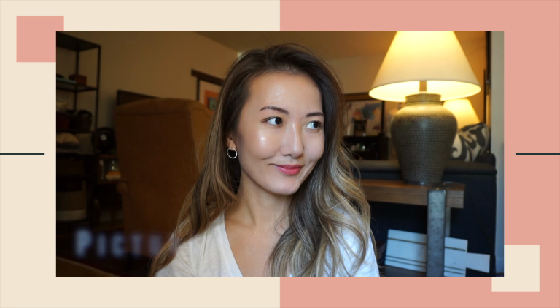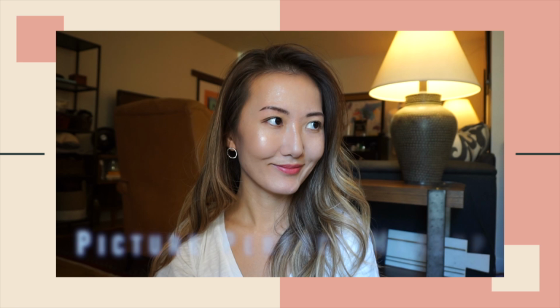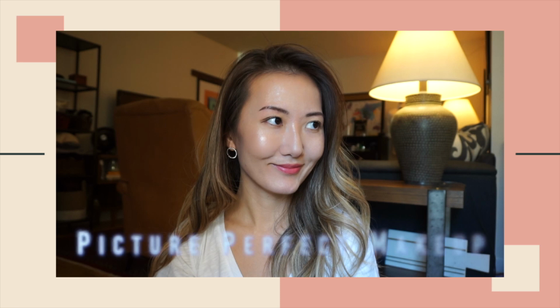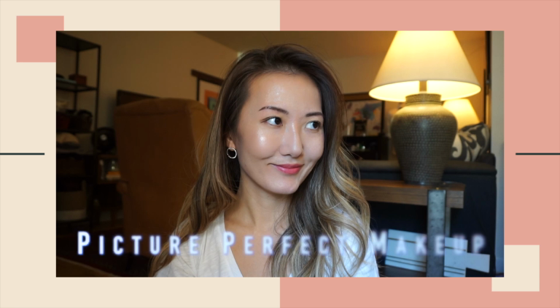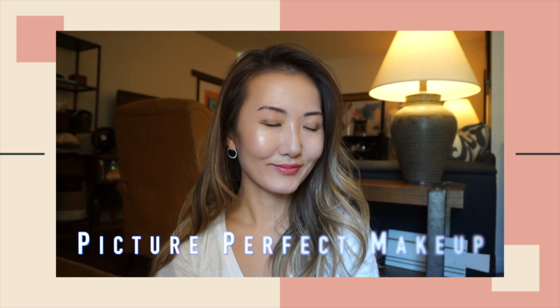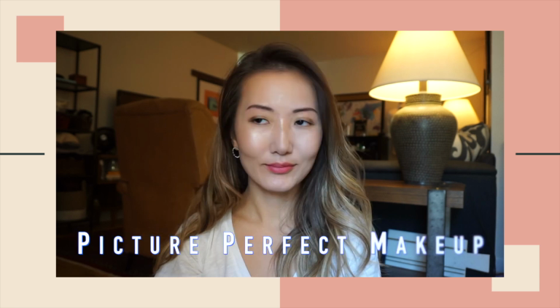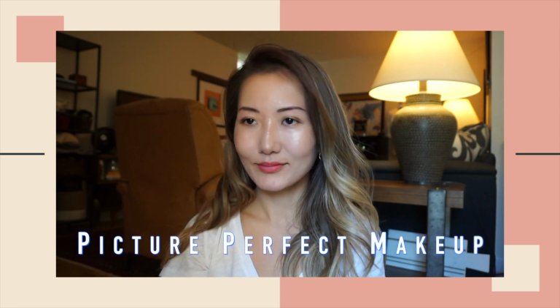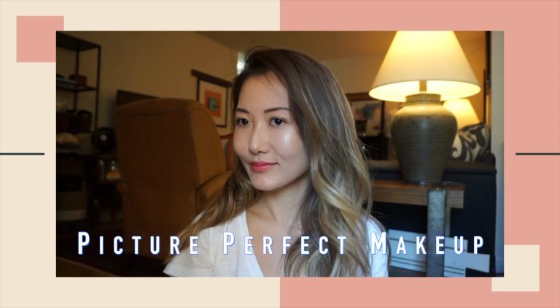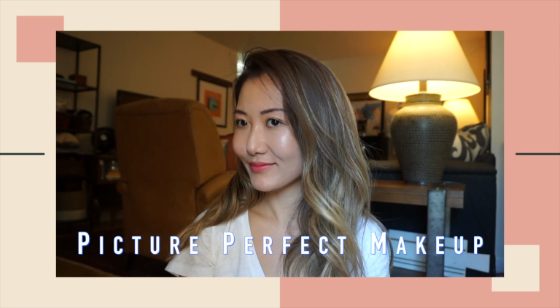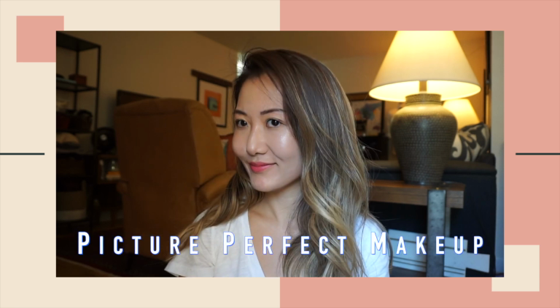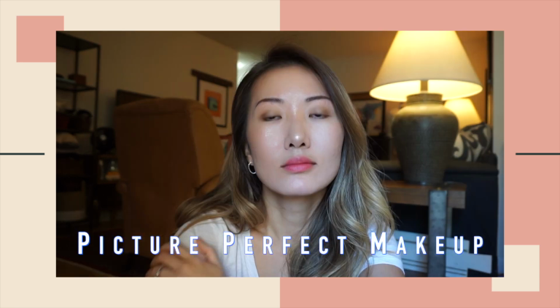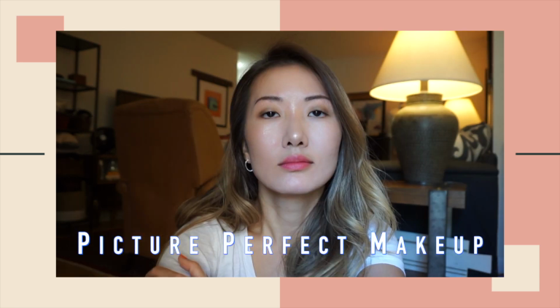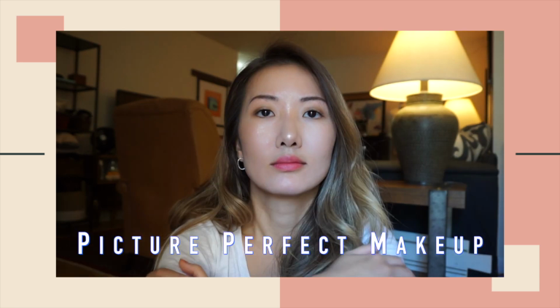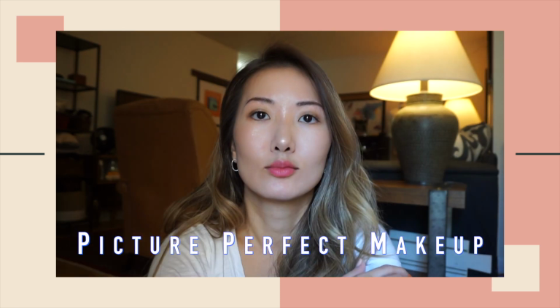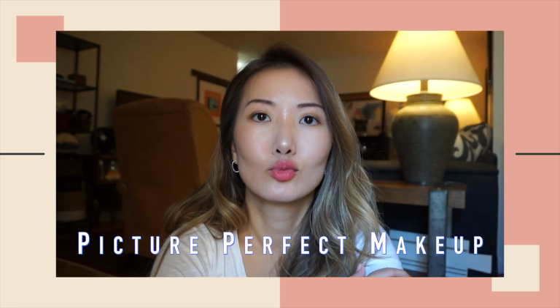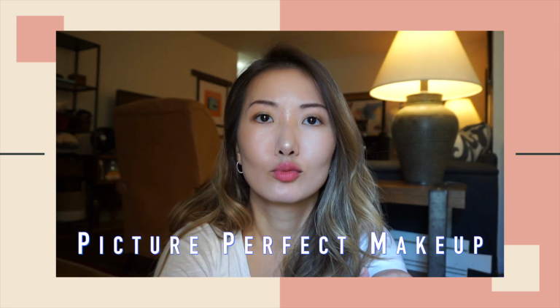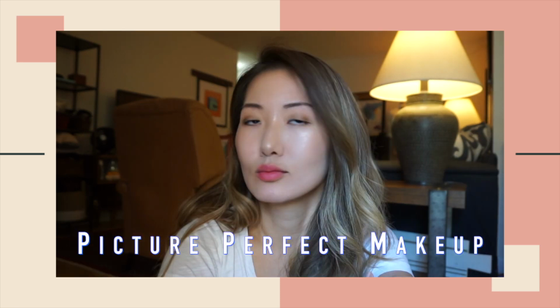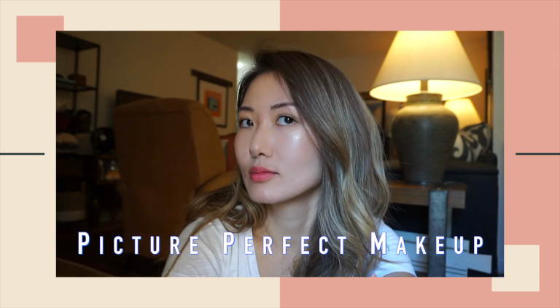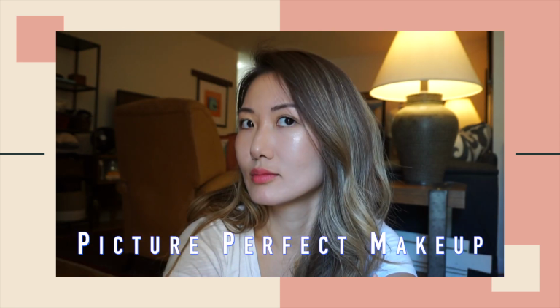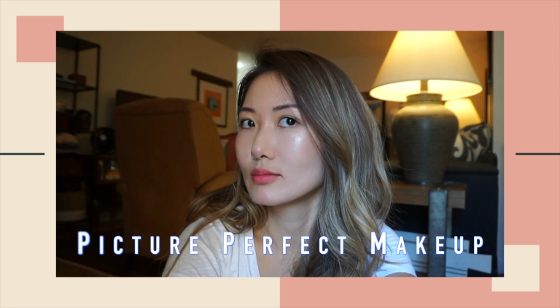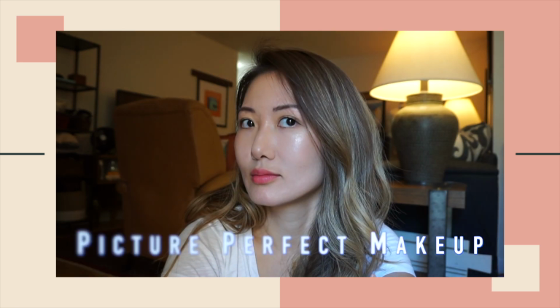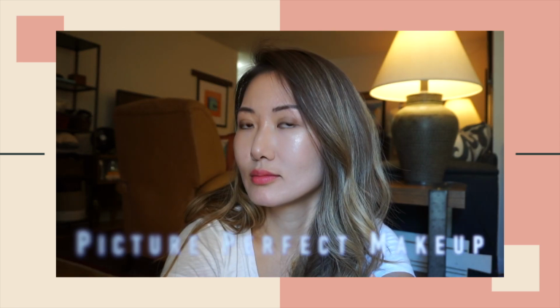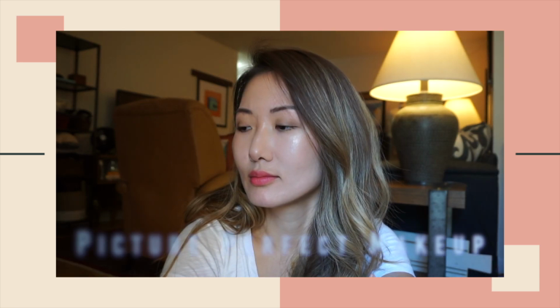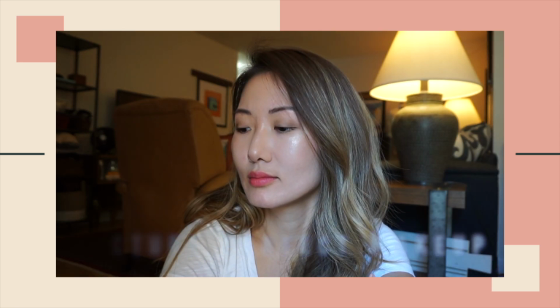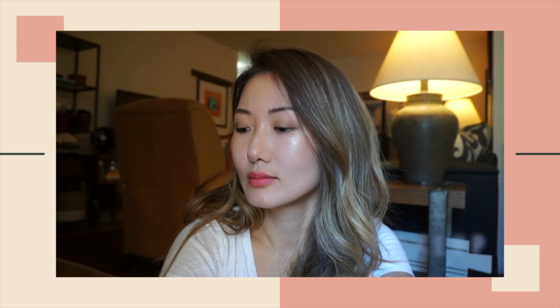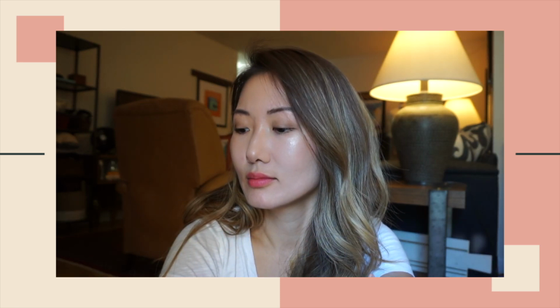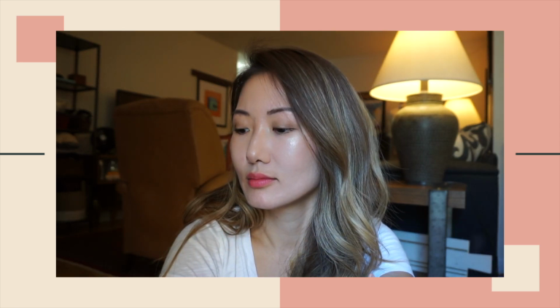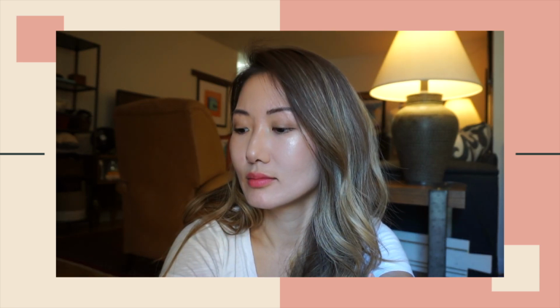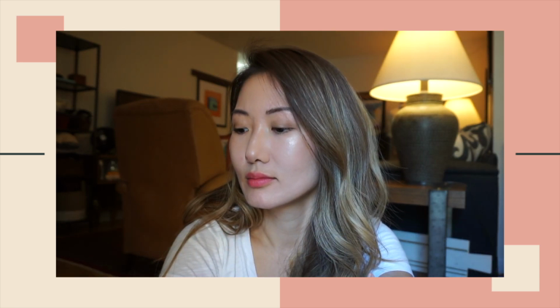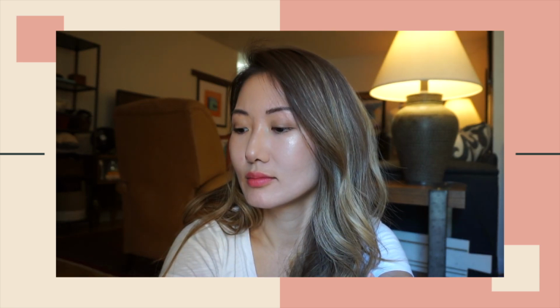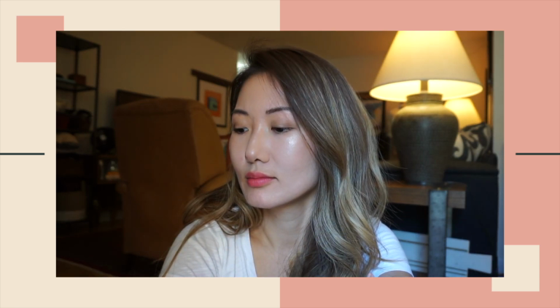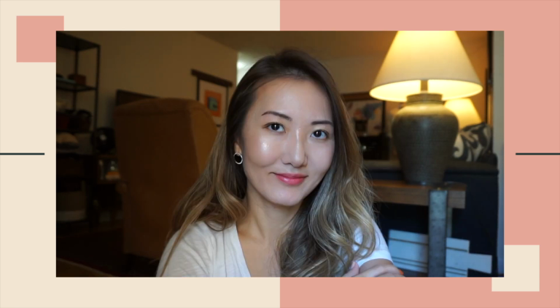Hey there, welcome back to my channel. Cheryl here. So today's makeup is picture-perfect makeup.